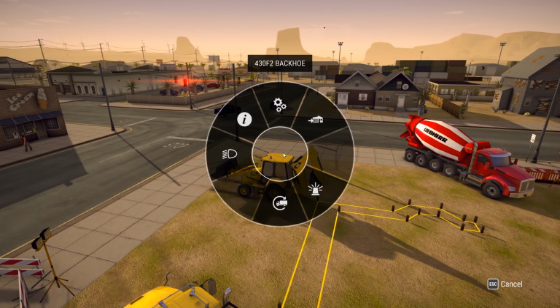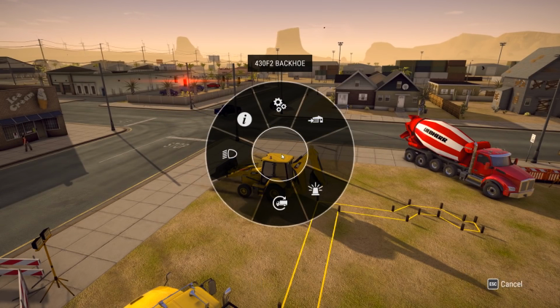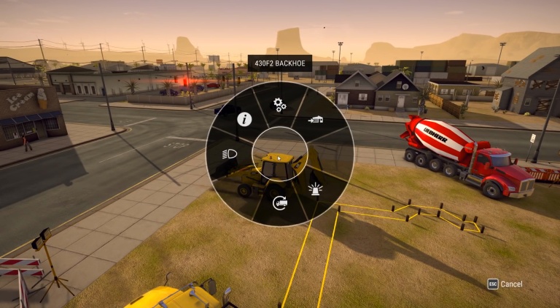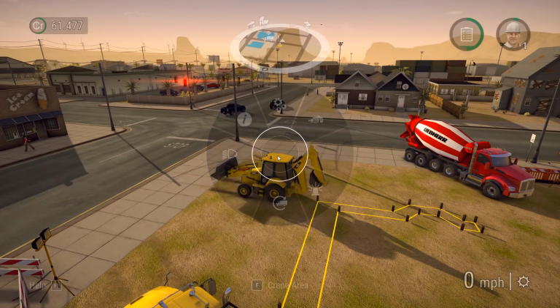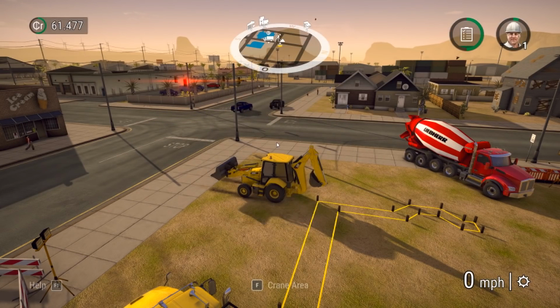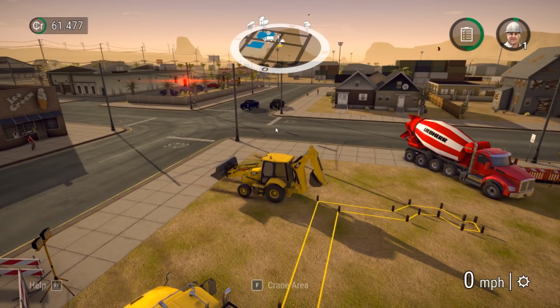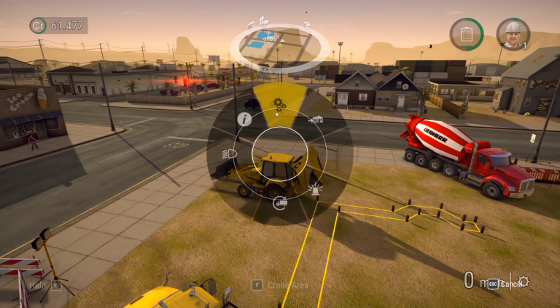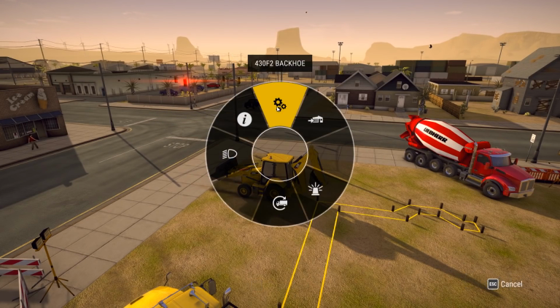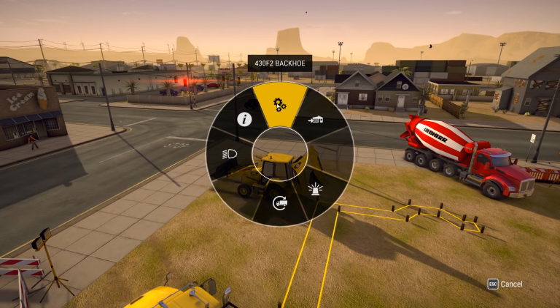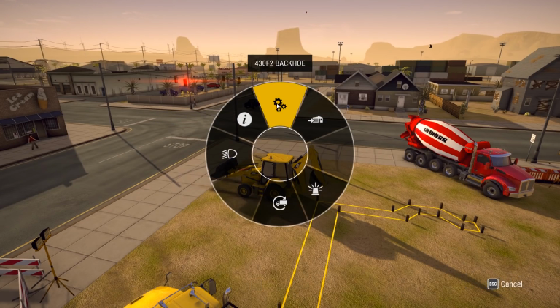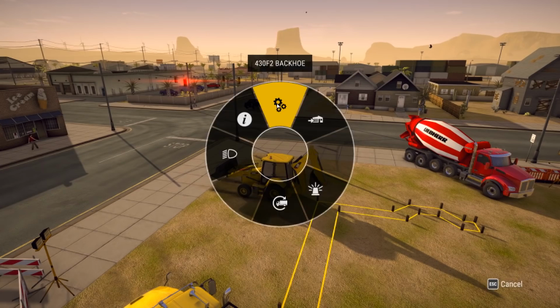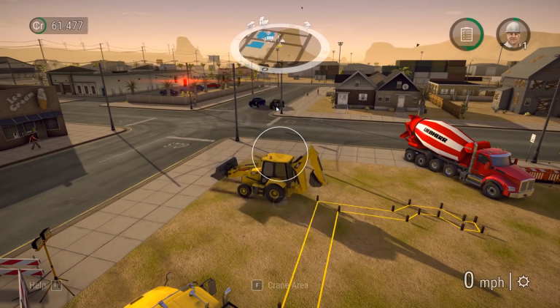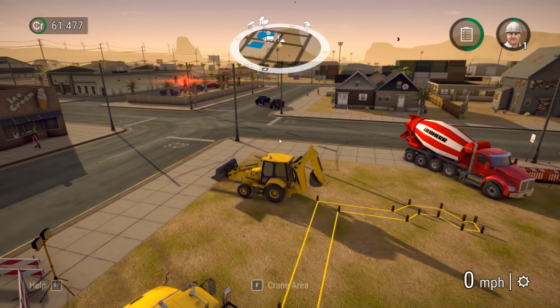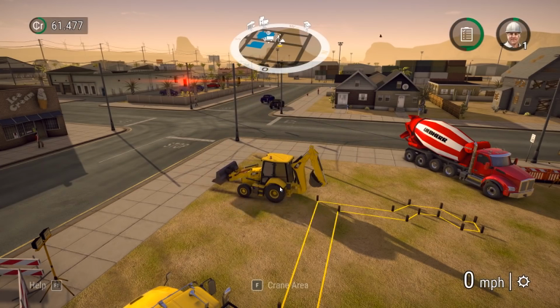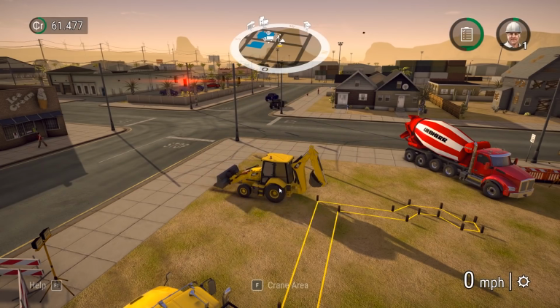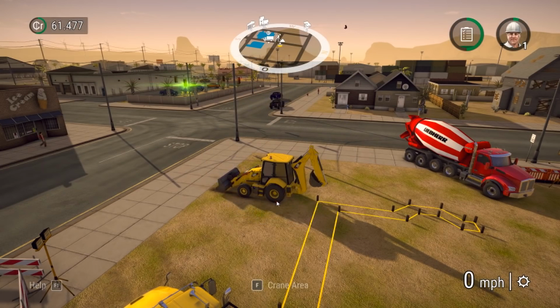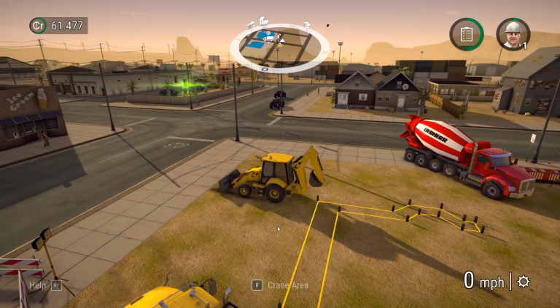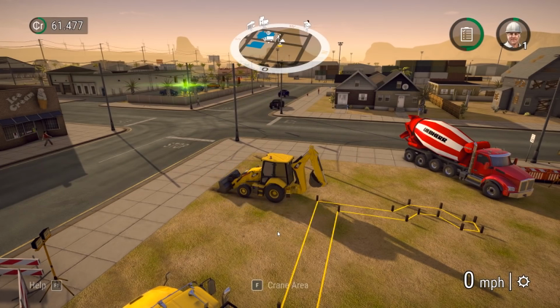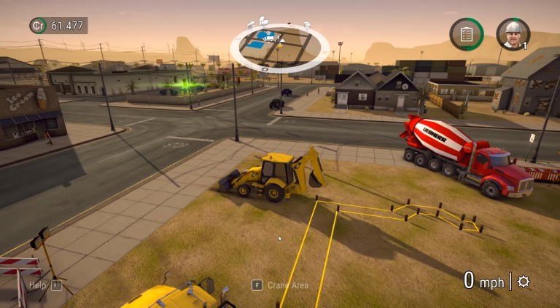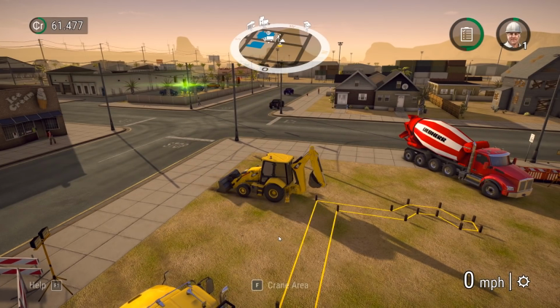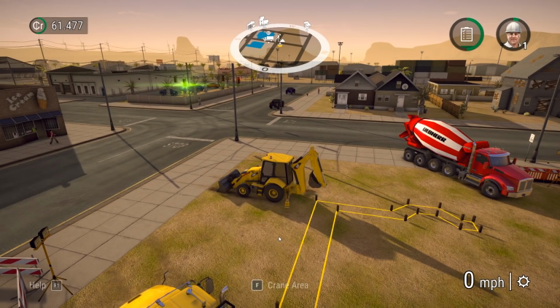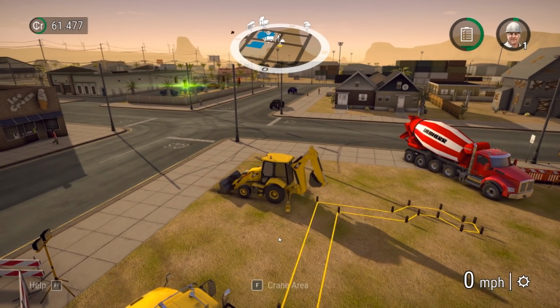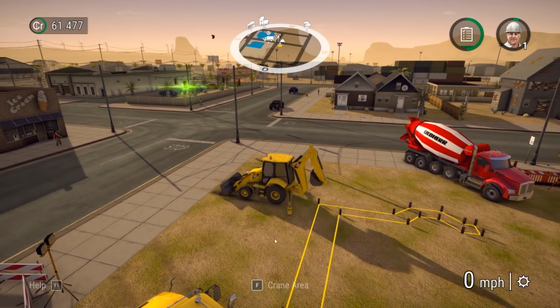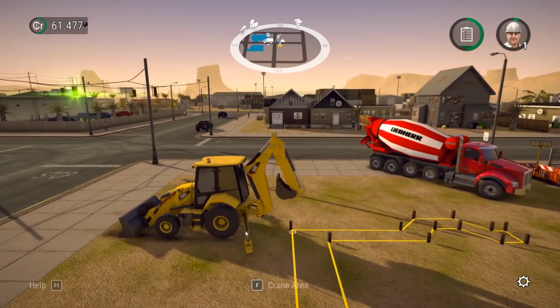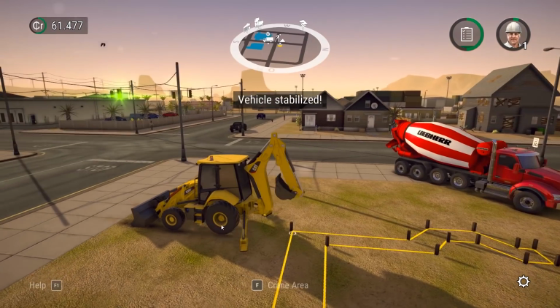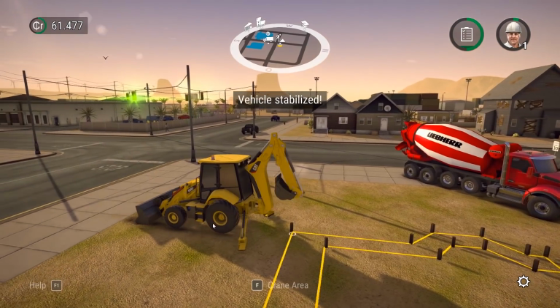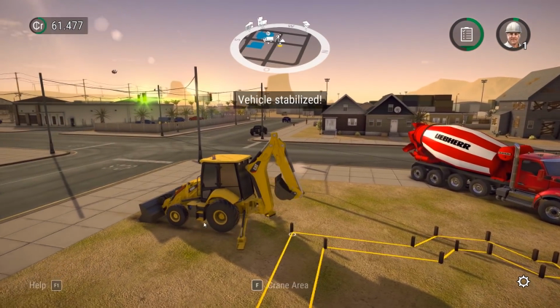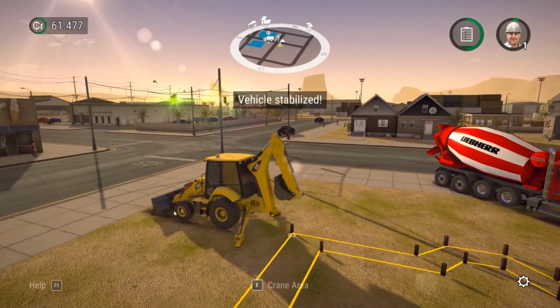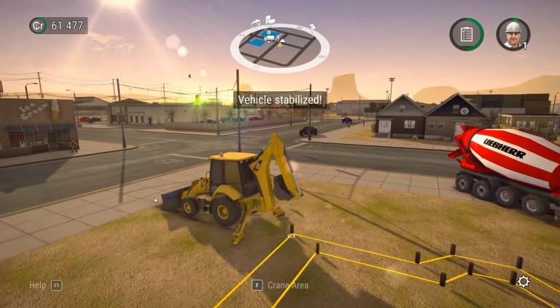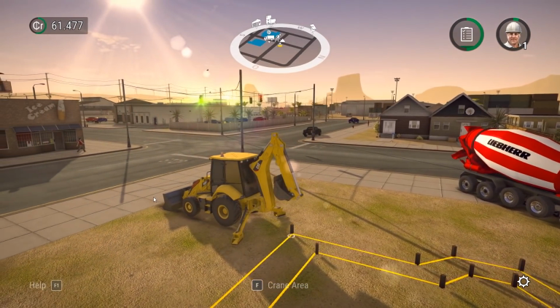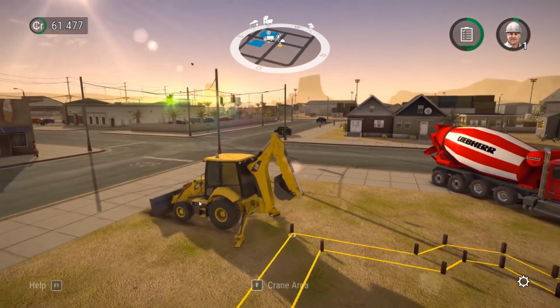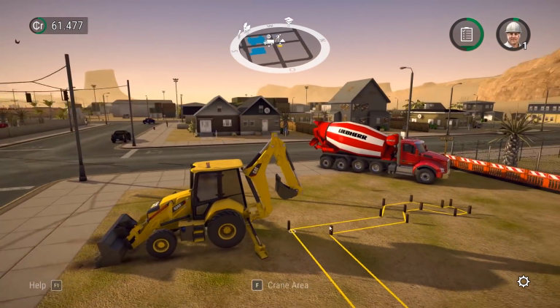How do we do that in this truck? Oh, I think it's this function. There we go. Alright, check that out. Deploying the legs. Vehicle stabilized.